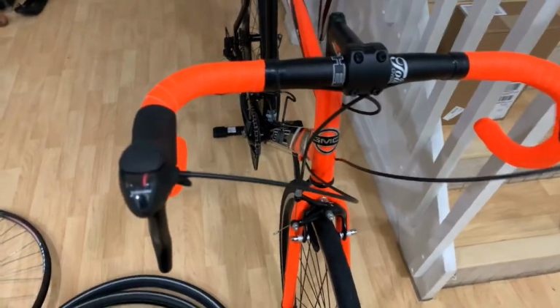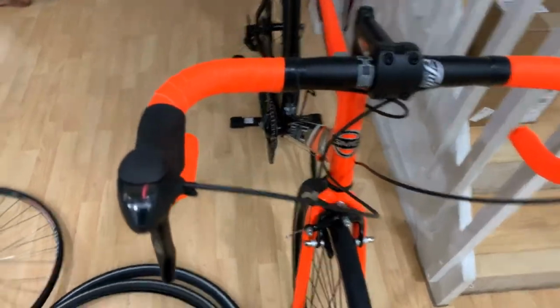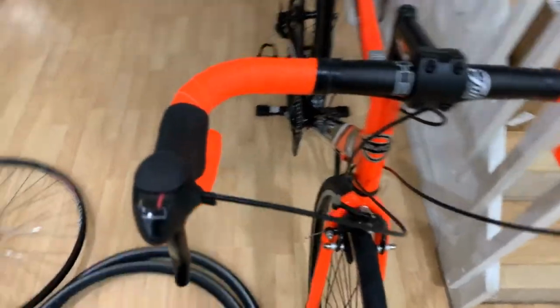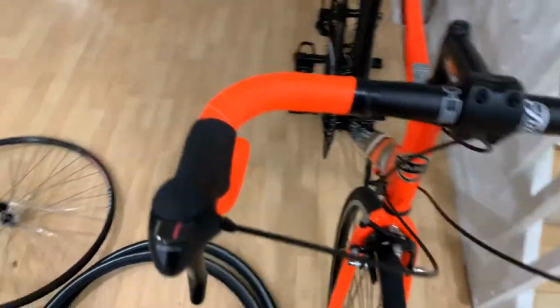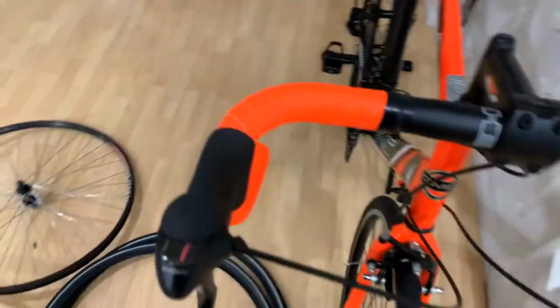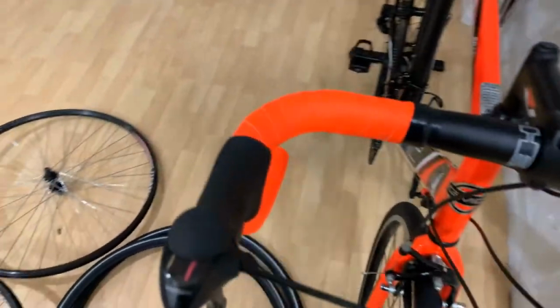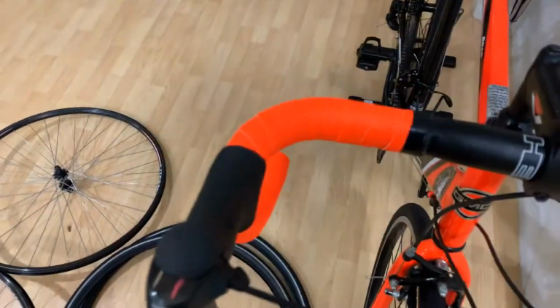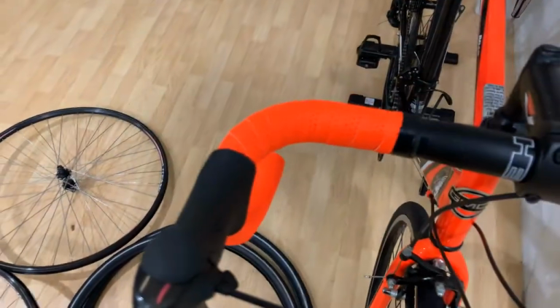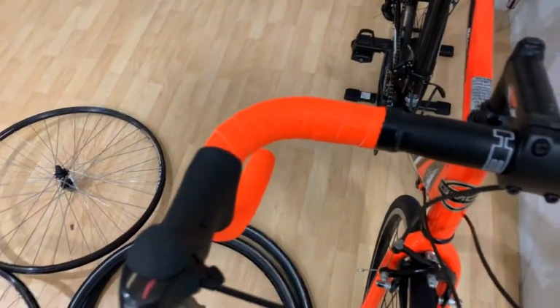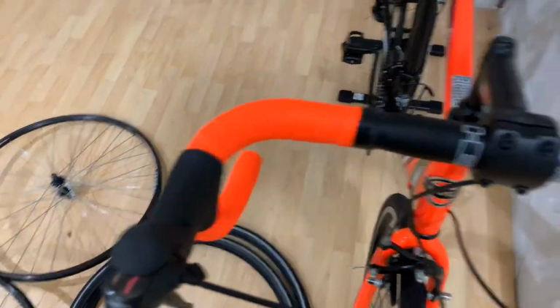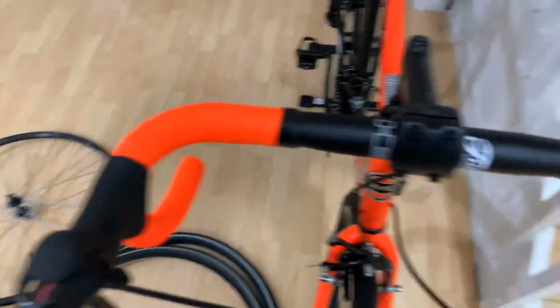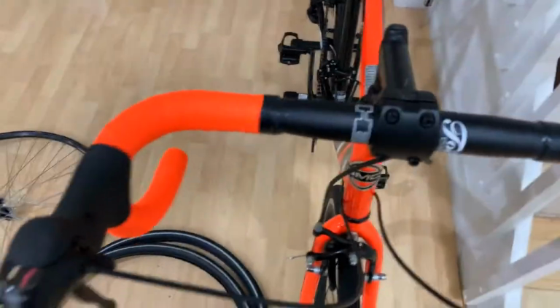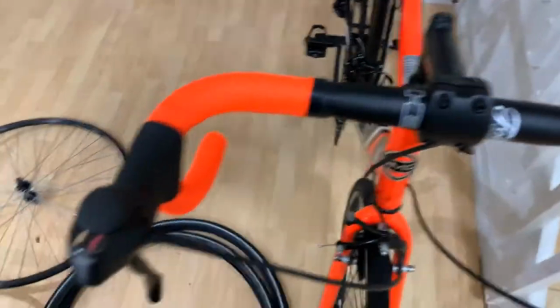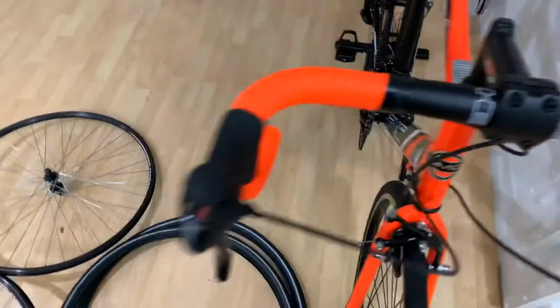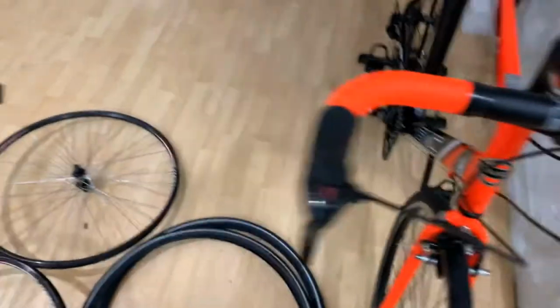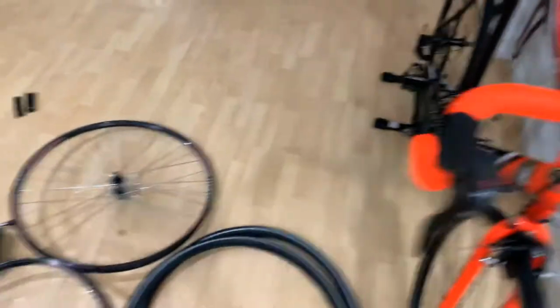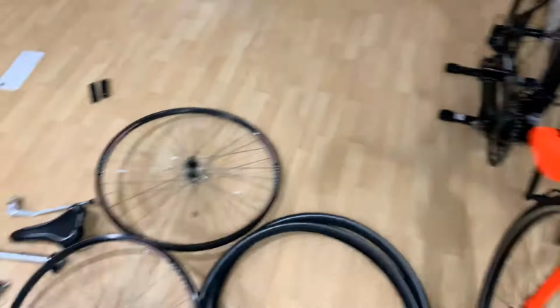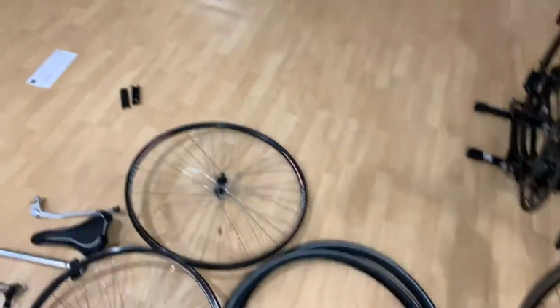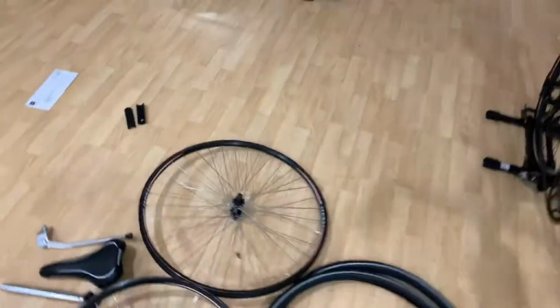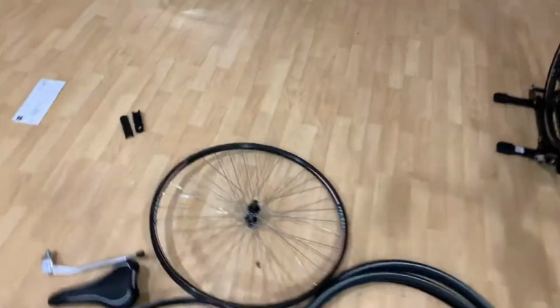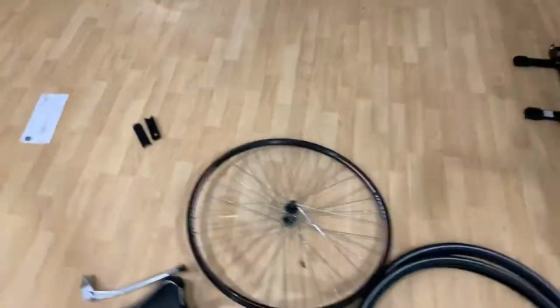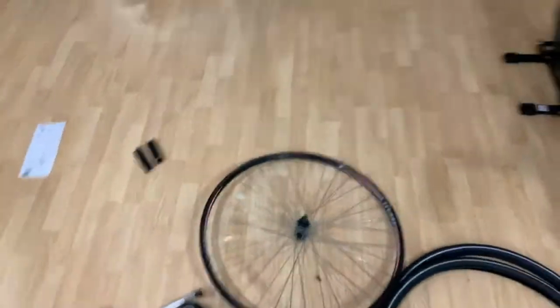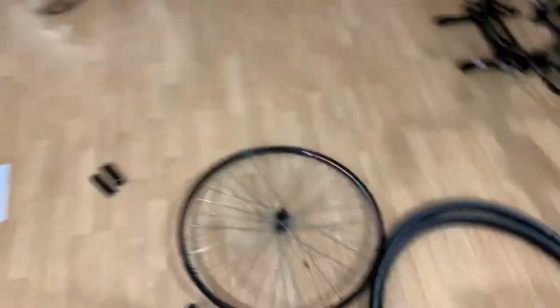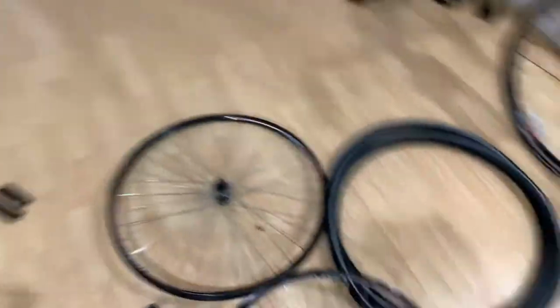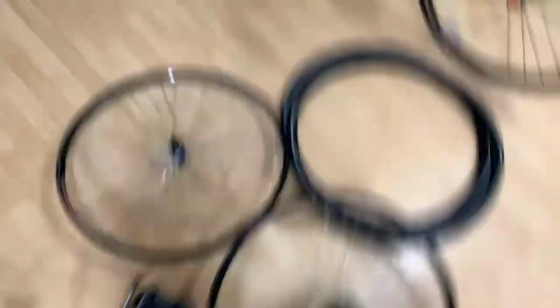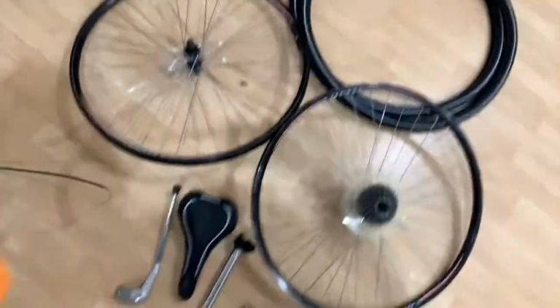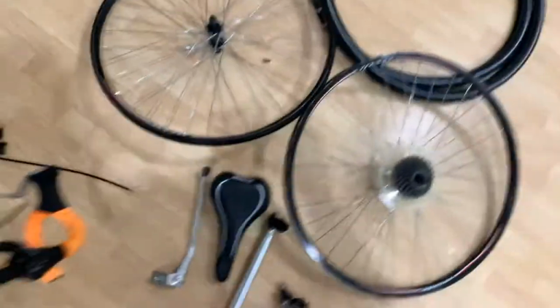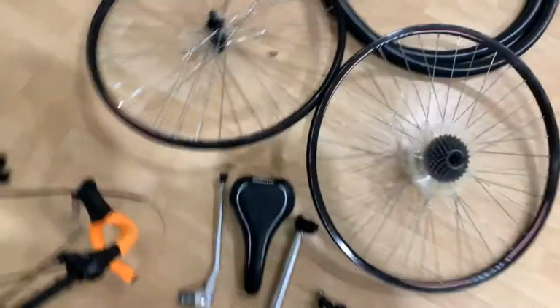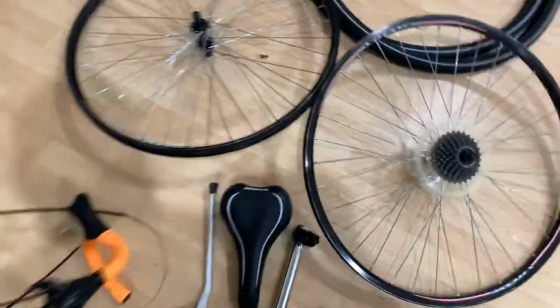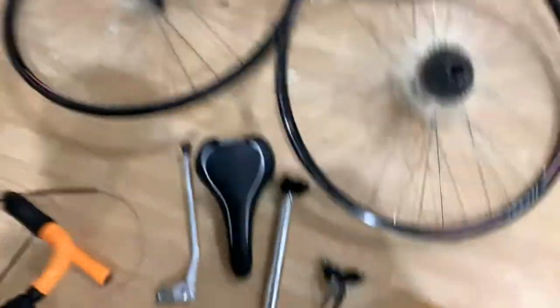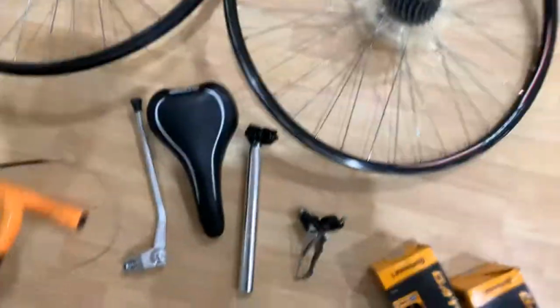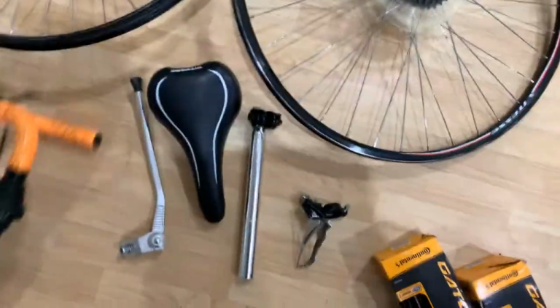Going from that old setup to the new handlebar is a huge improvement. The handlebar tape I got lucky — I found the exact same orange color as the bike. The handlebar tape was only $20 from eBay.